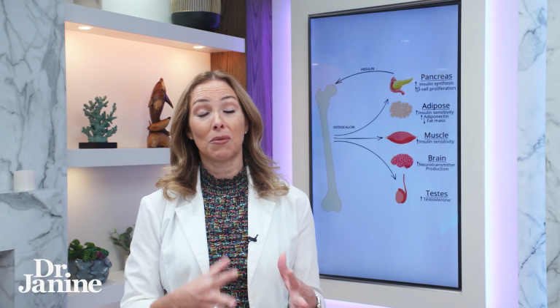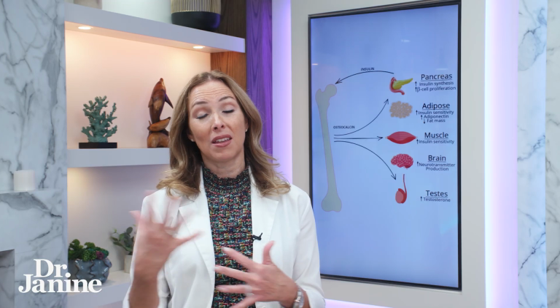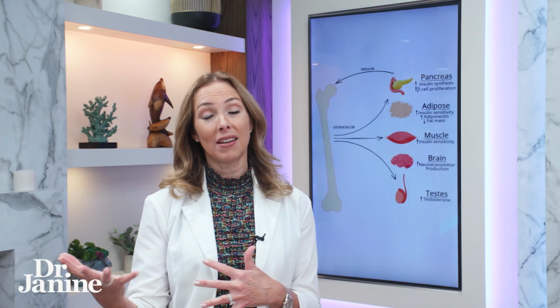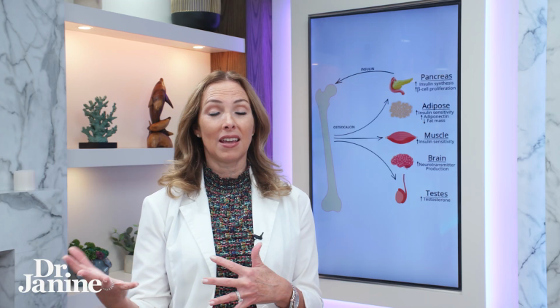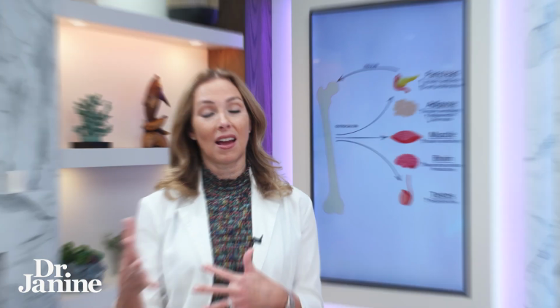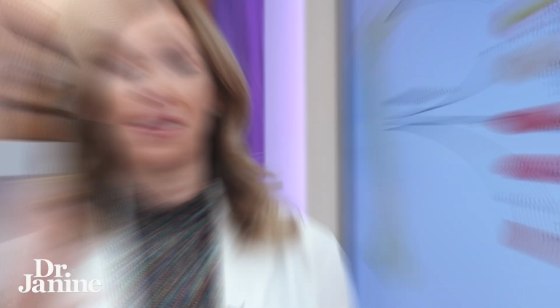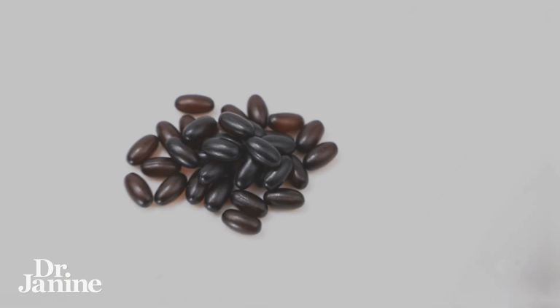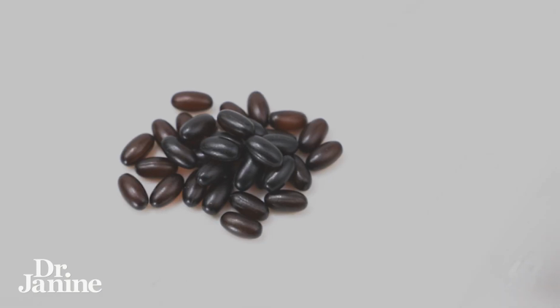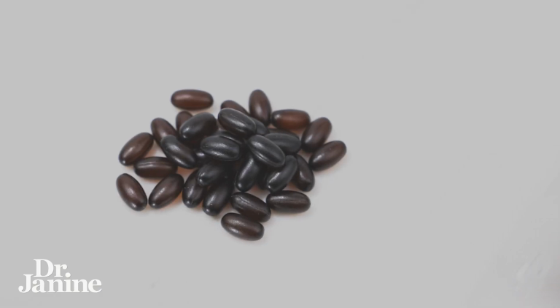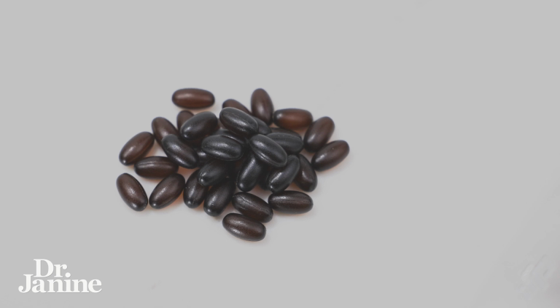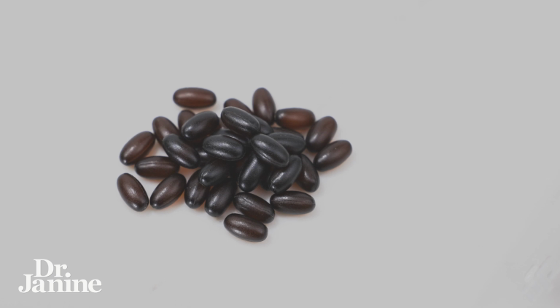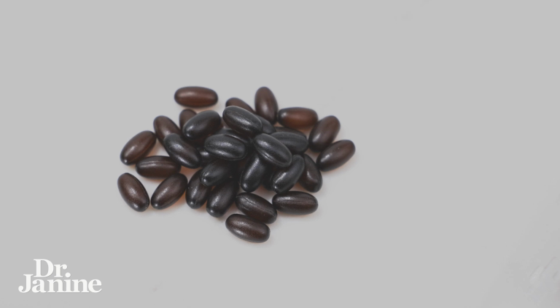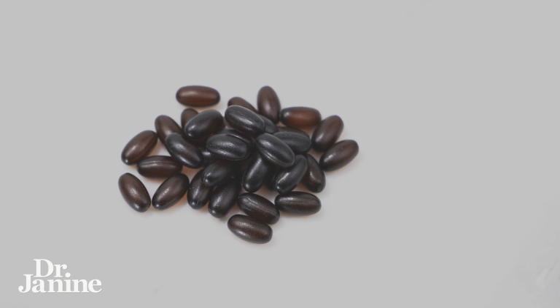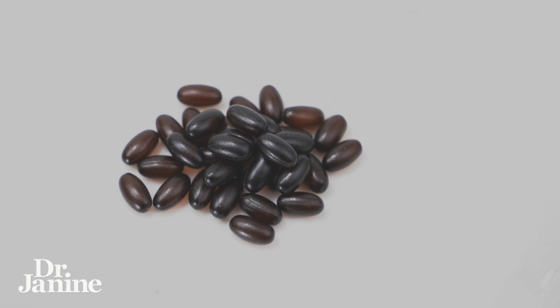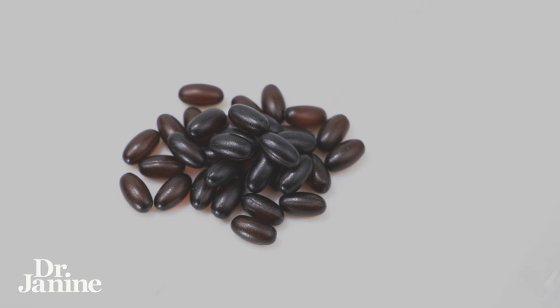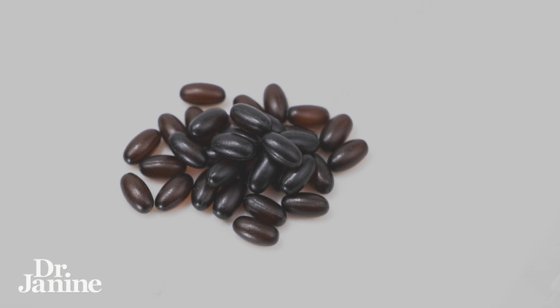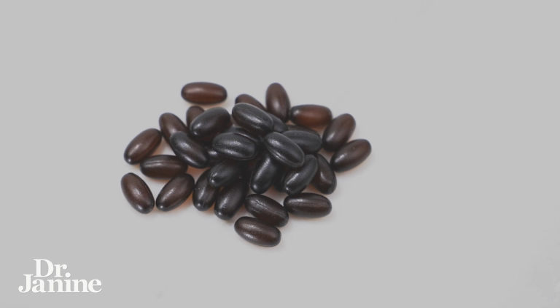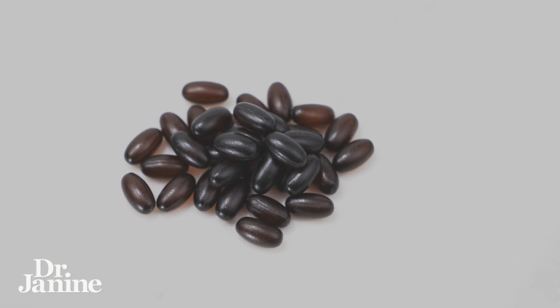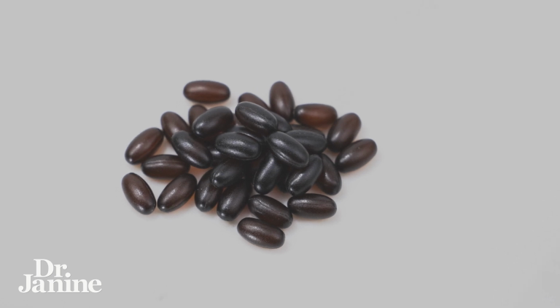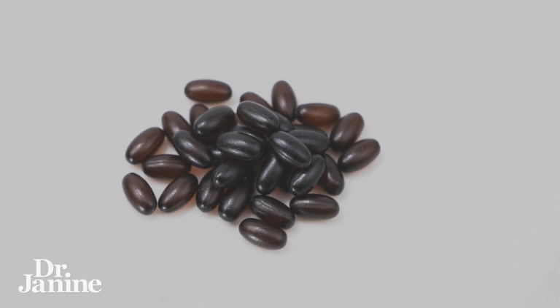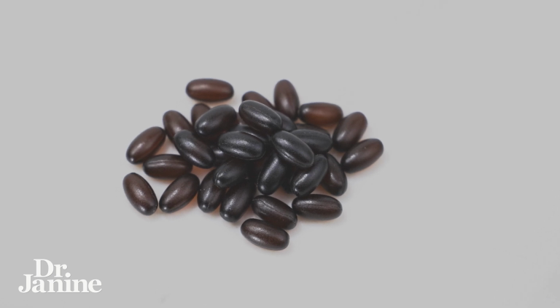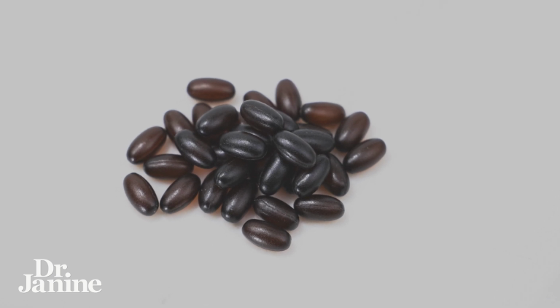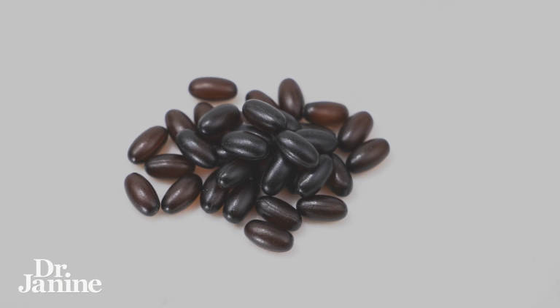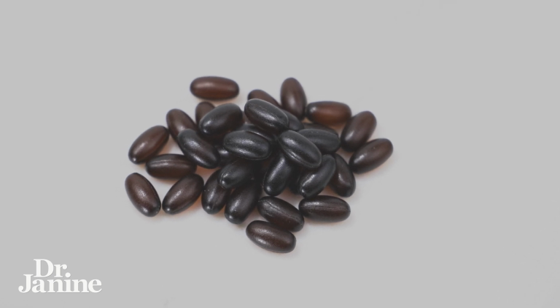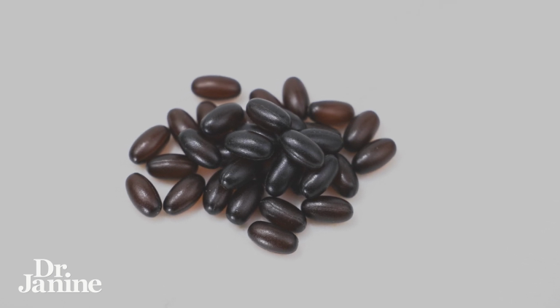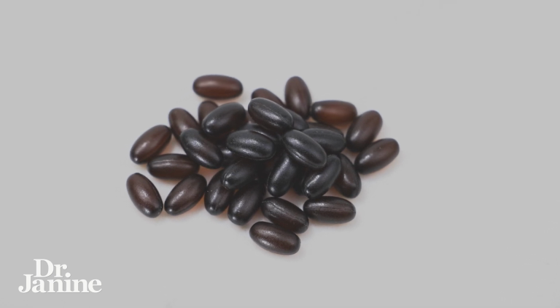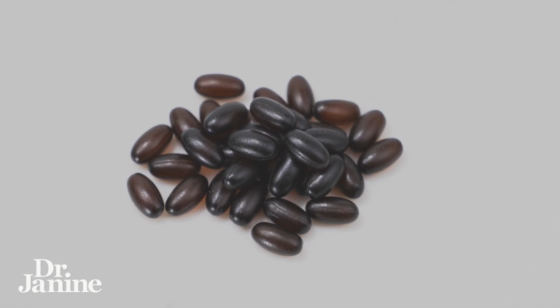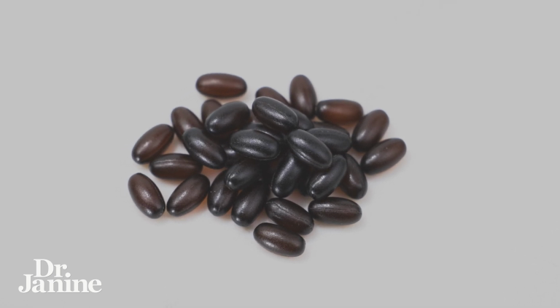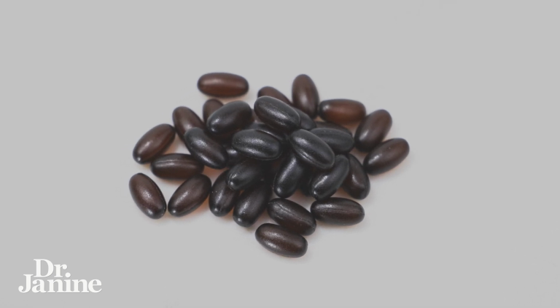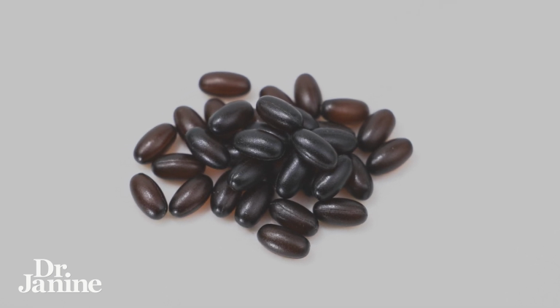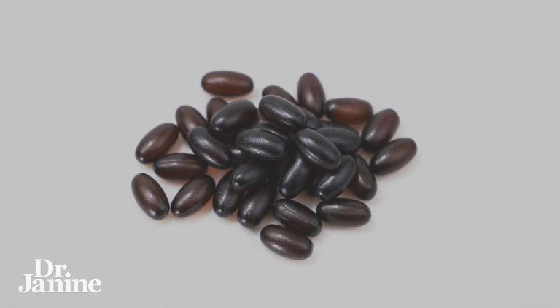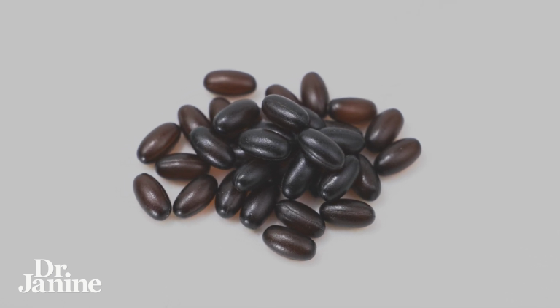The one that I take, I love it because it's actually a chewable form. It tastes like strawberries and it's super yummy.